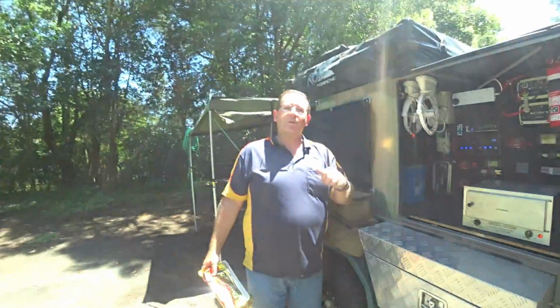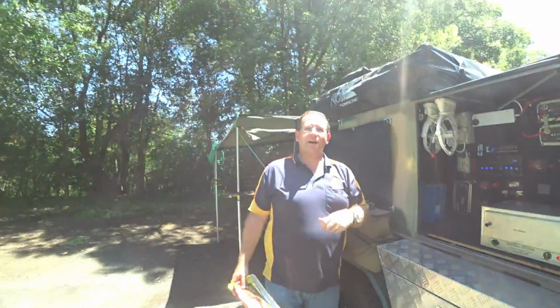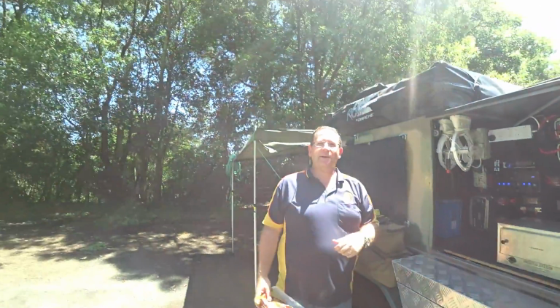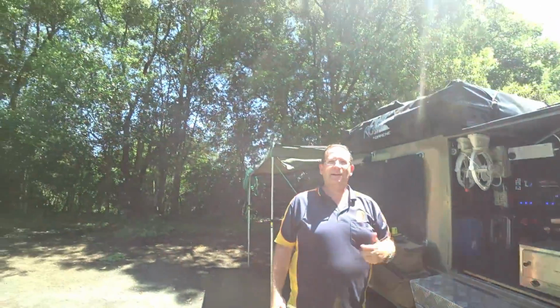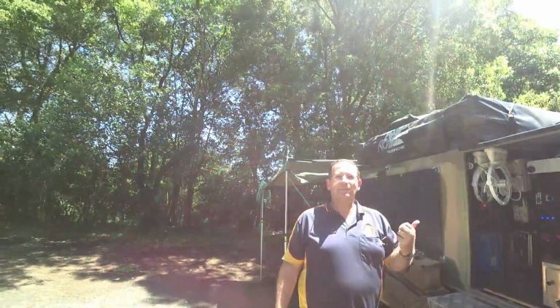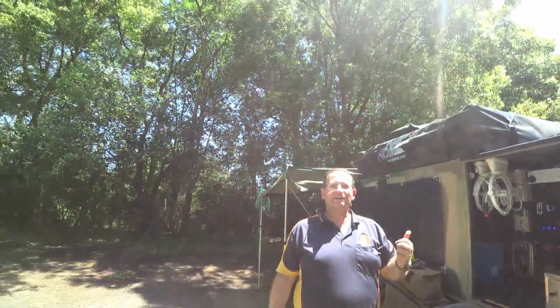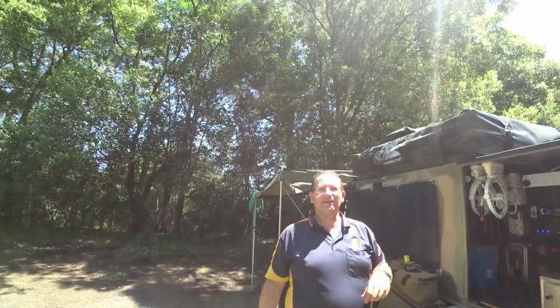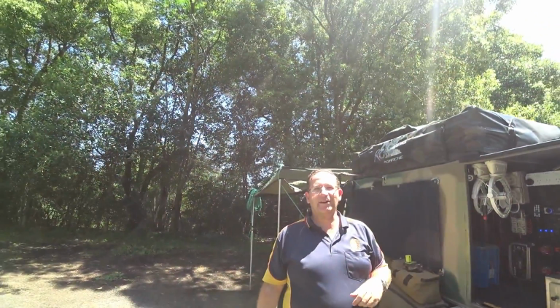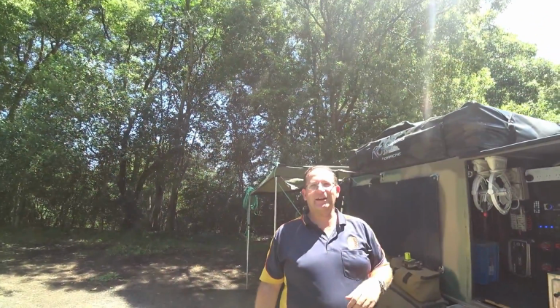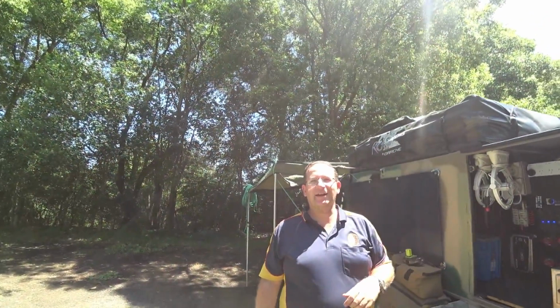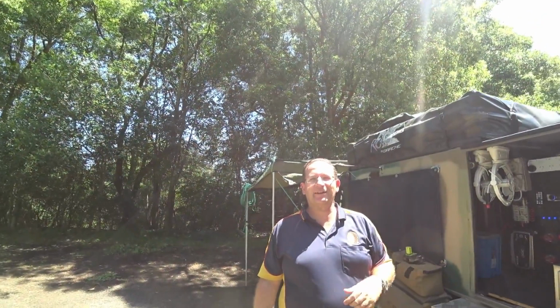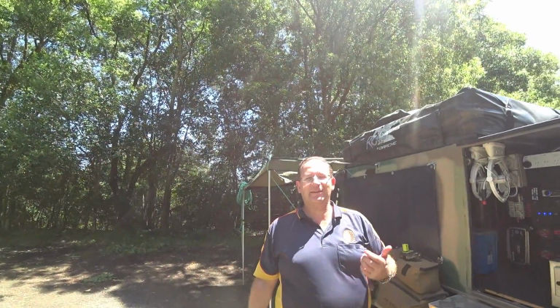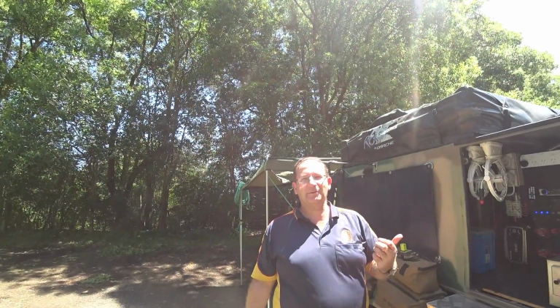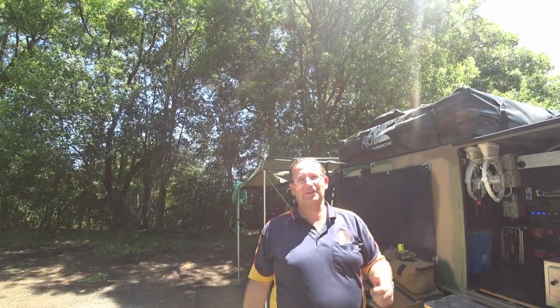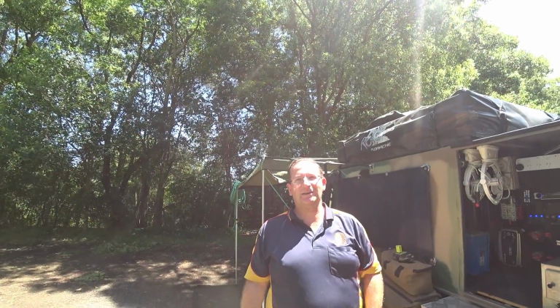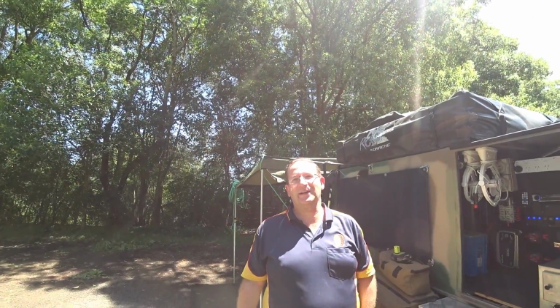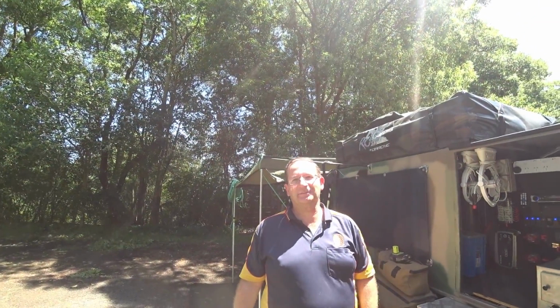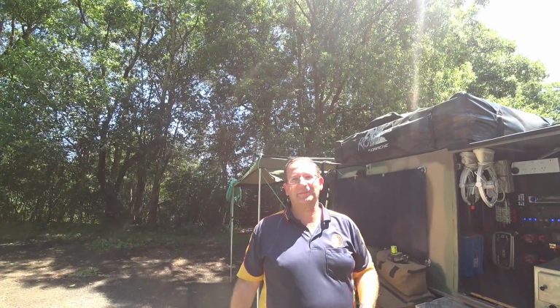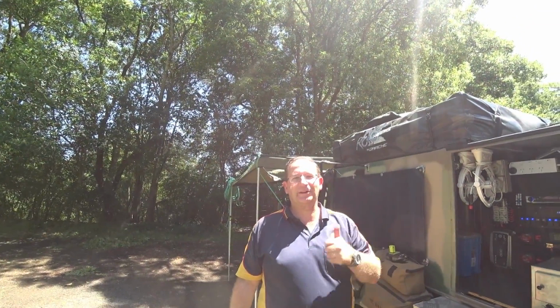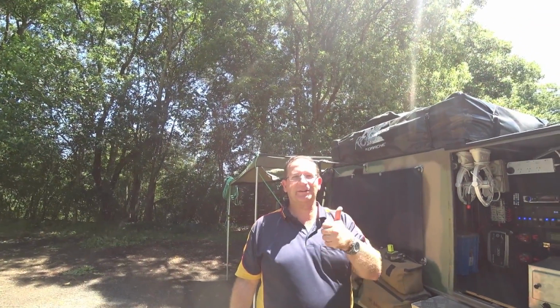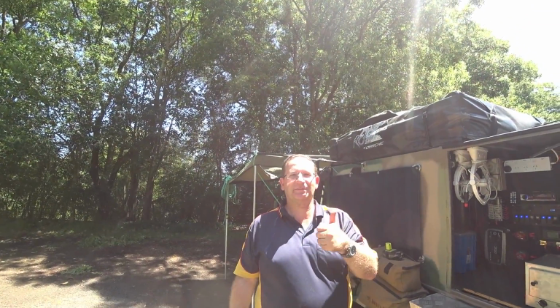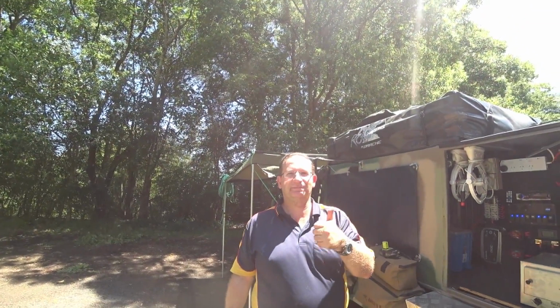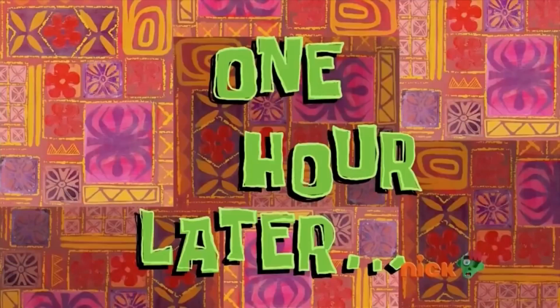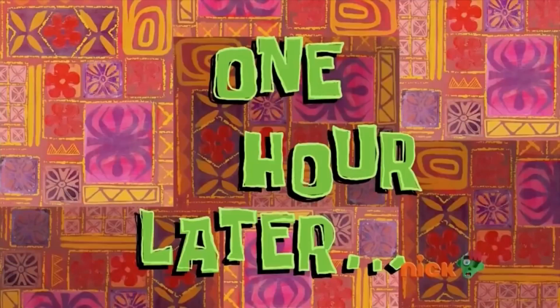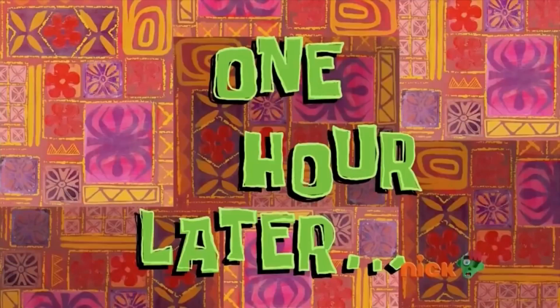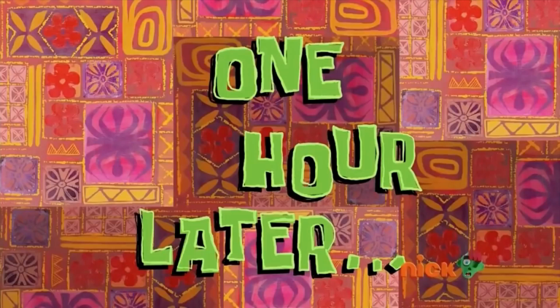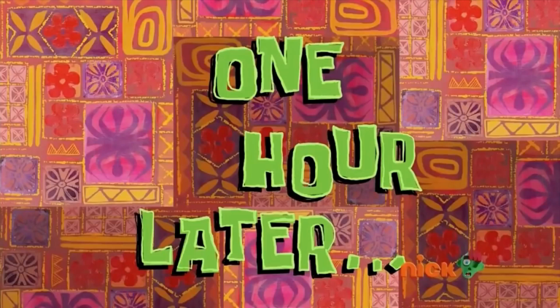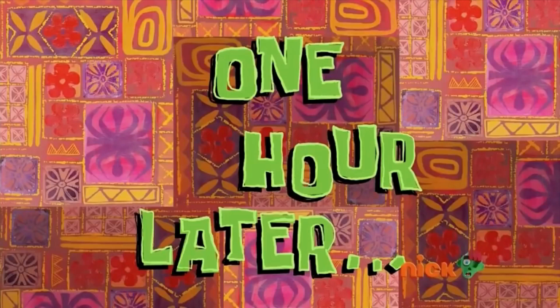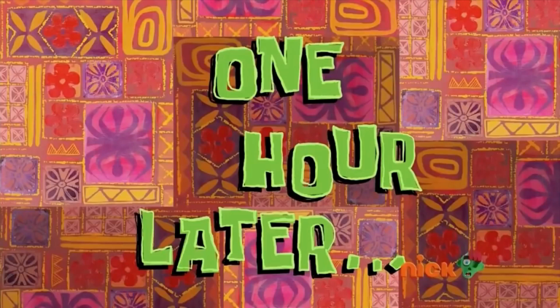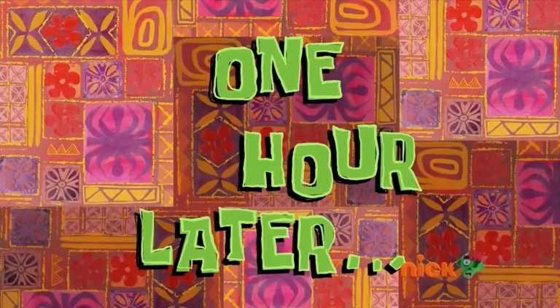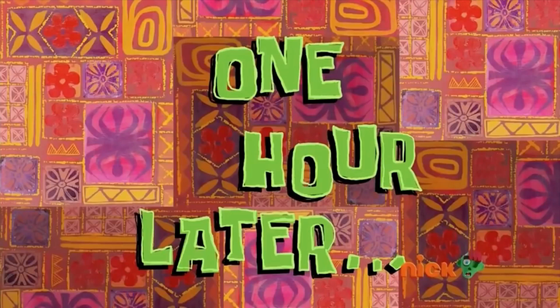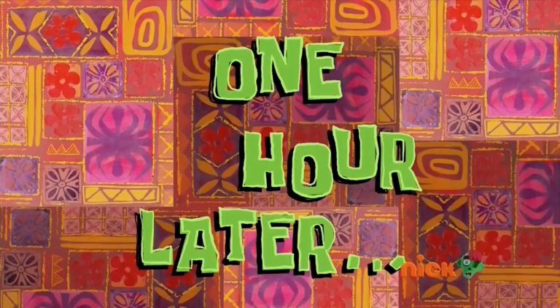We'll cut back in once they're ready and we'll show you them done. One hour later.